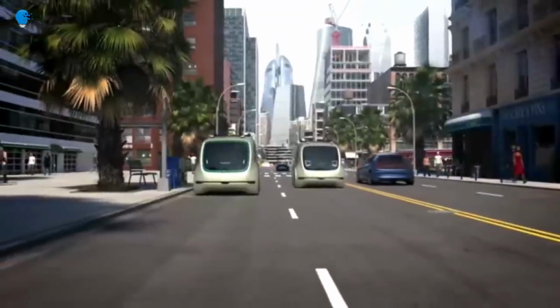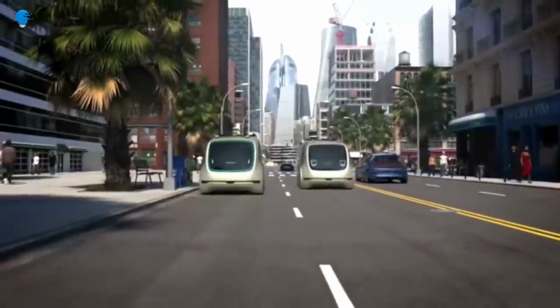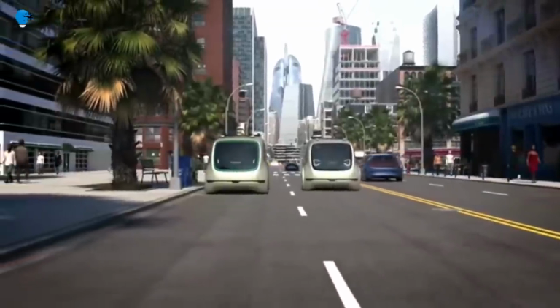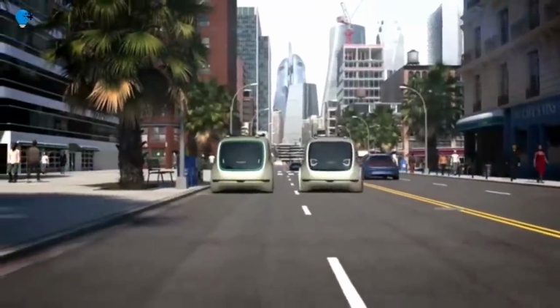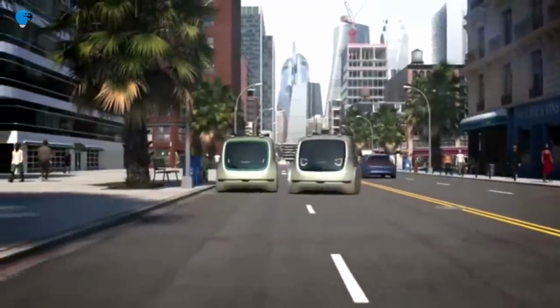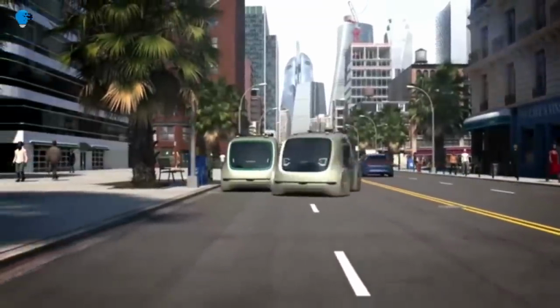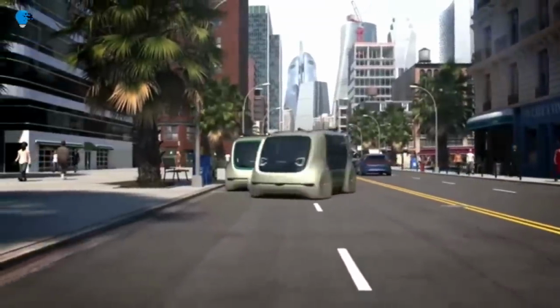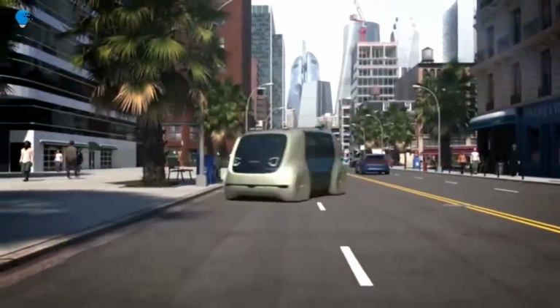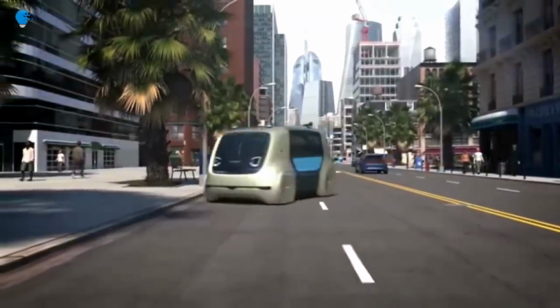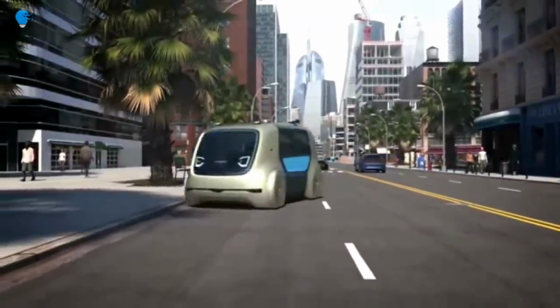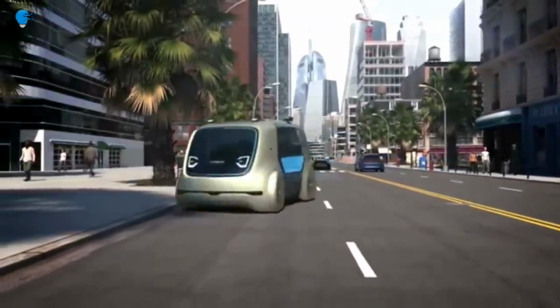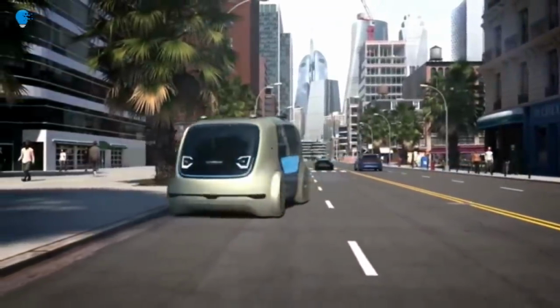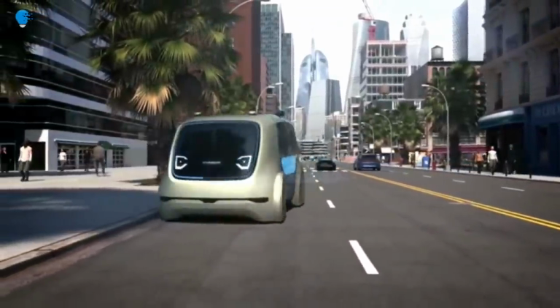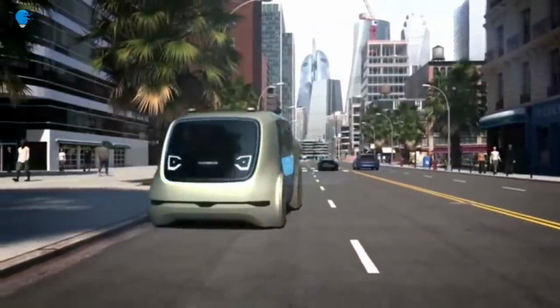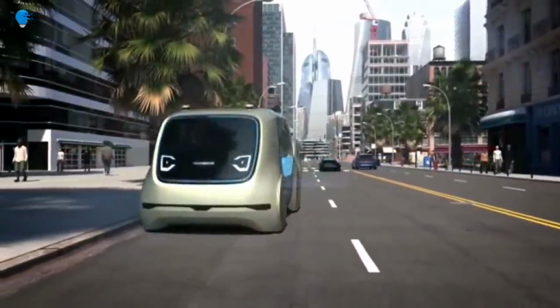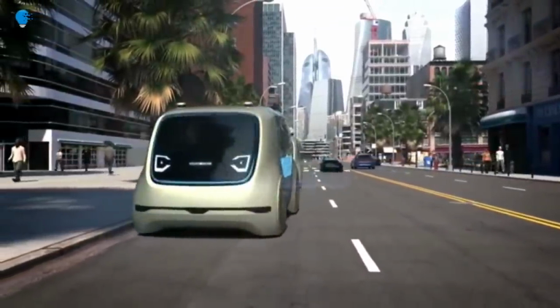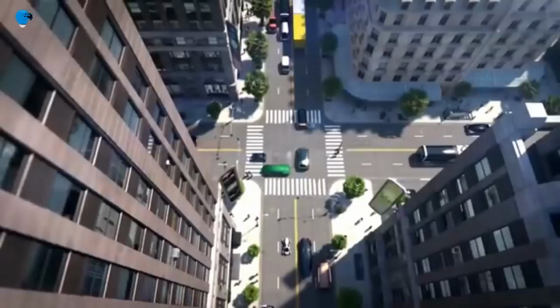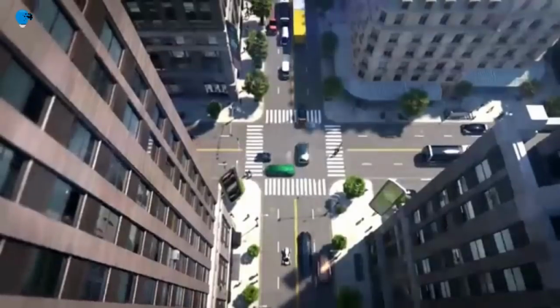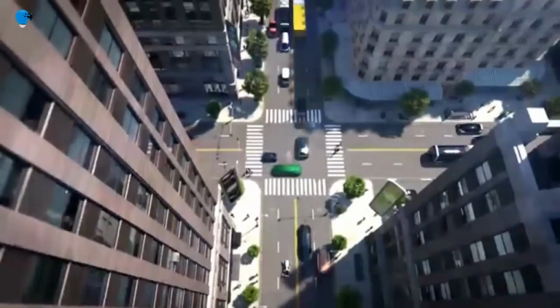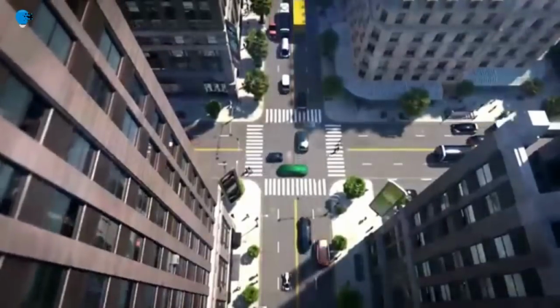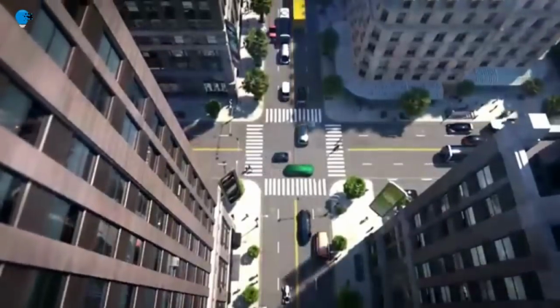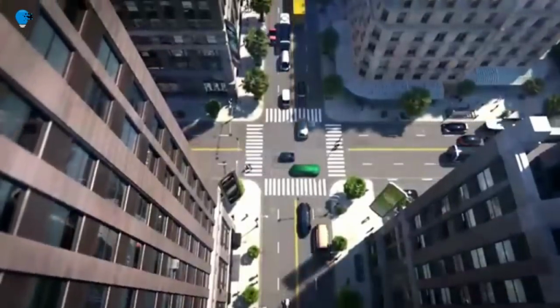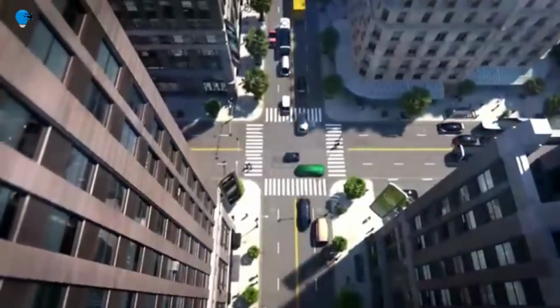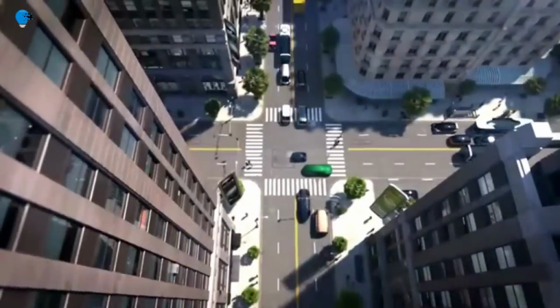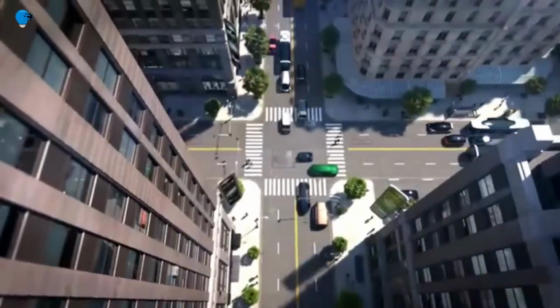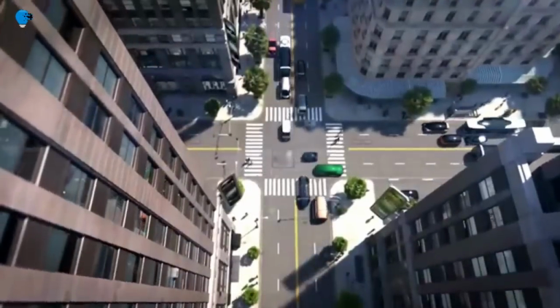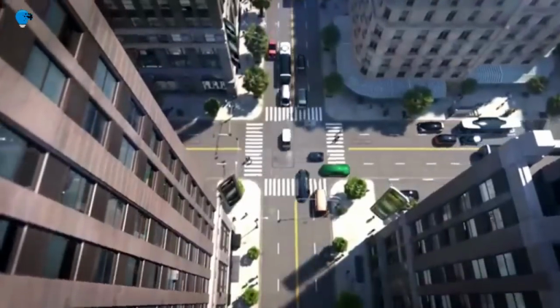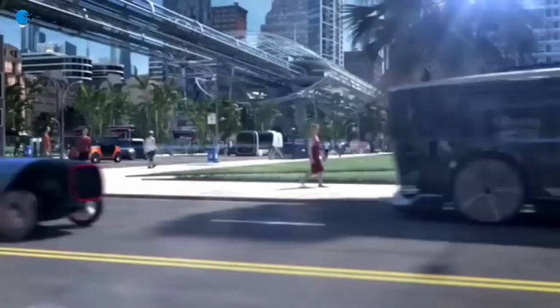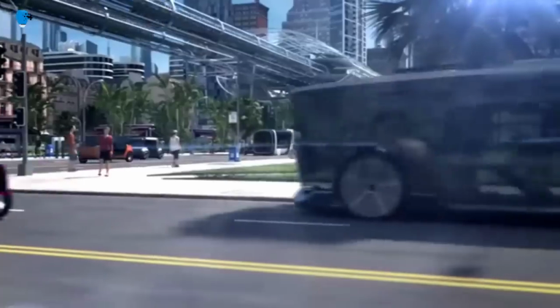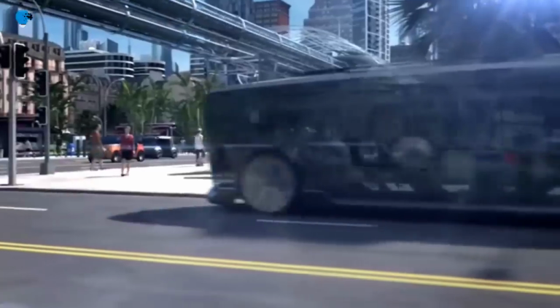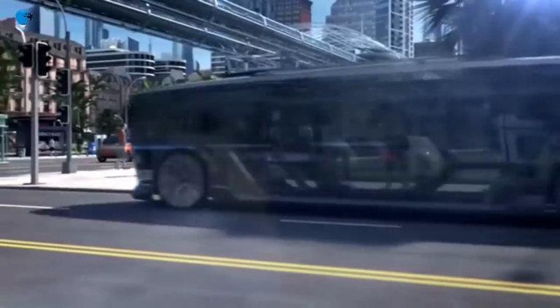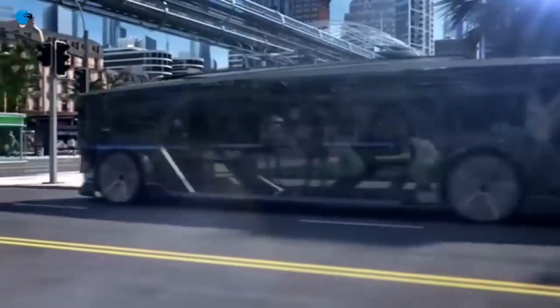This is enabled by a flat battery pack that would sit between the axles, with a compact electric motor located at the level of the wheels.